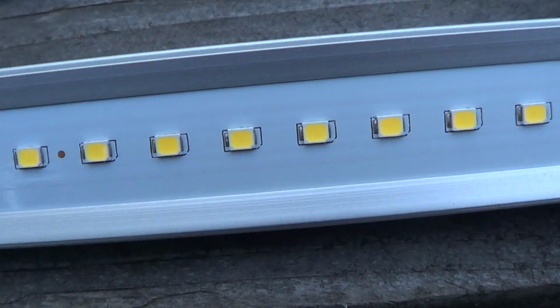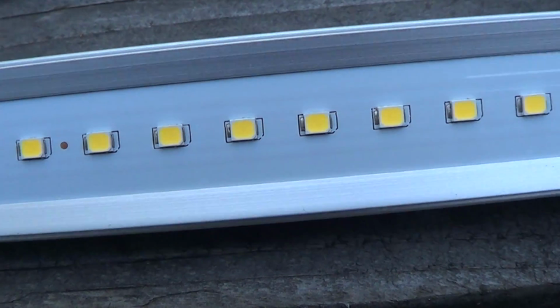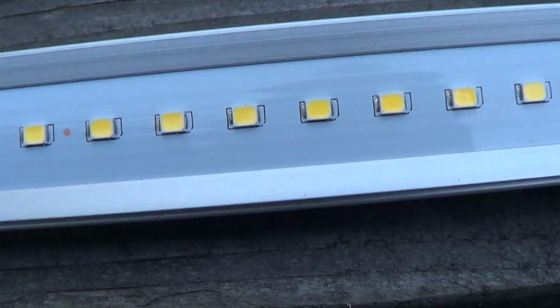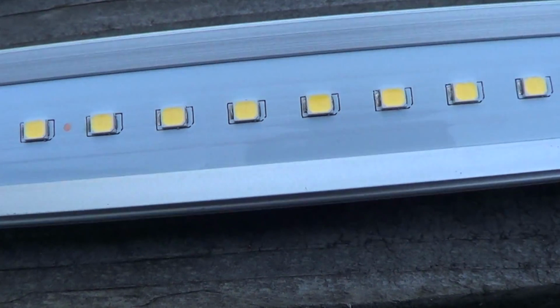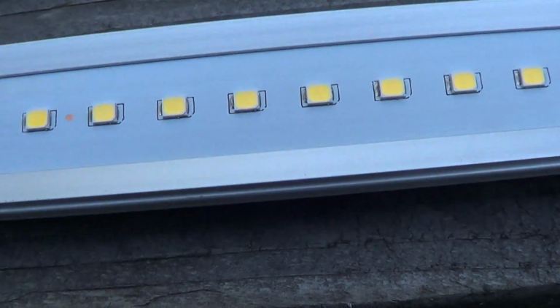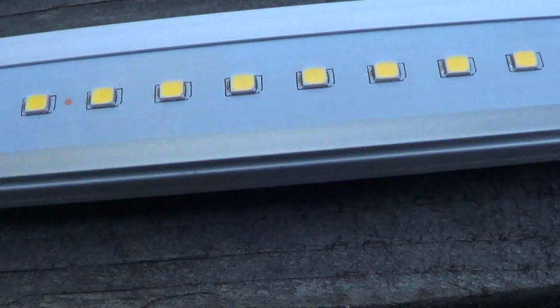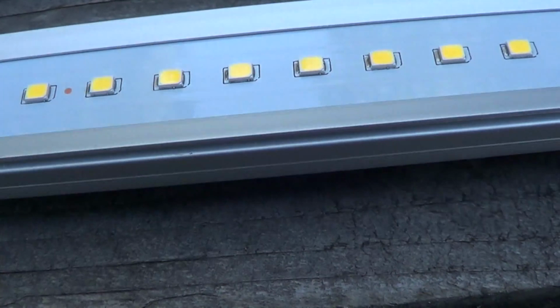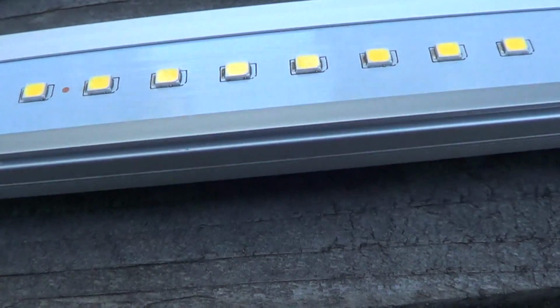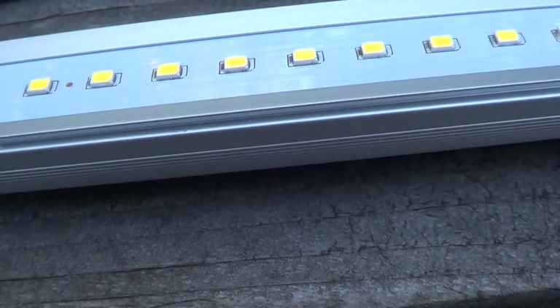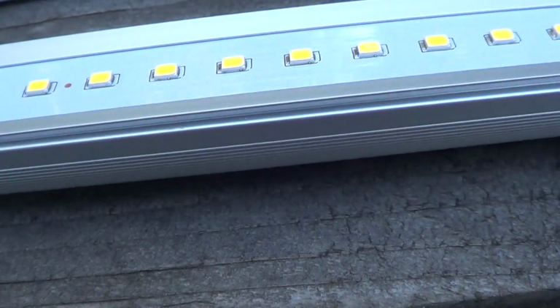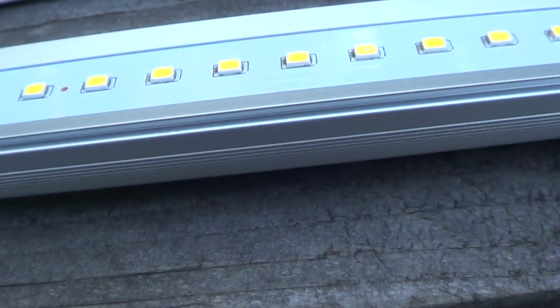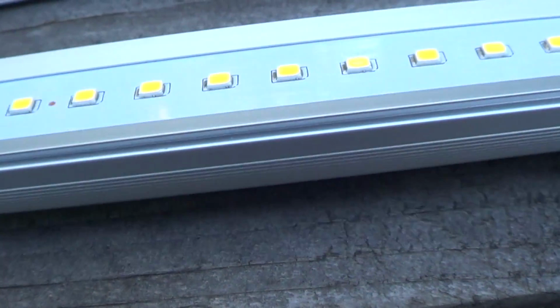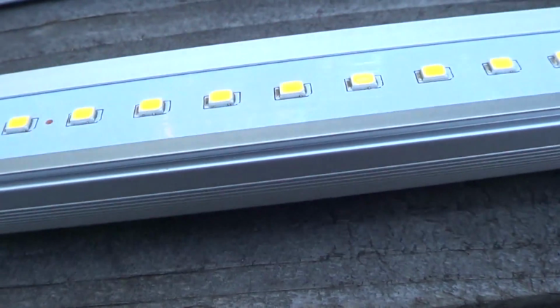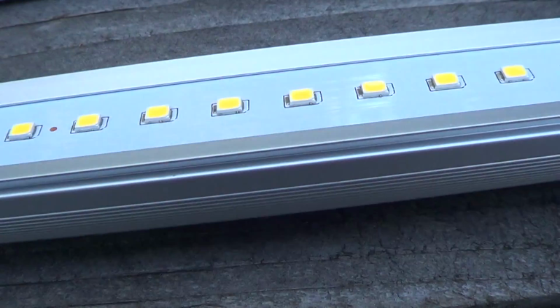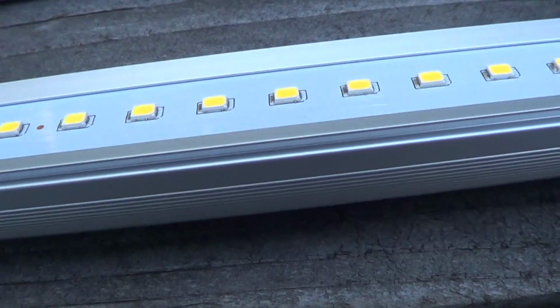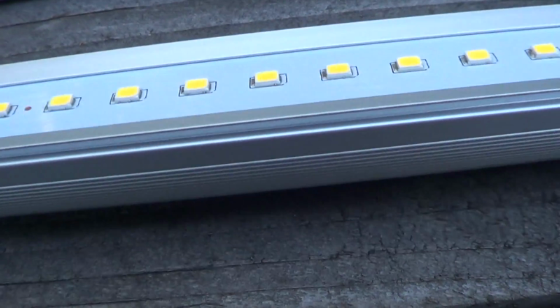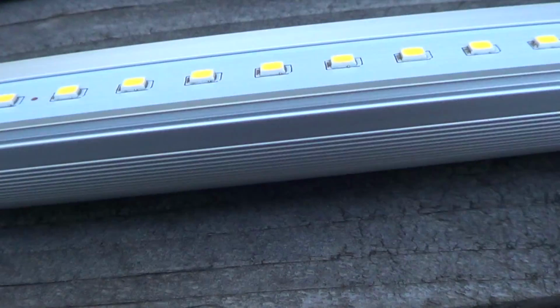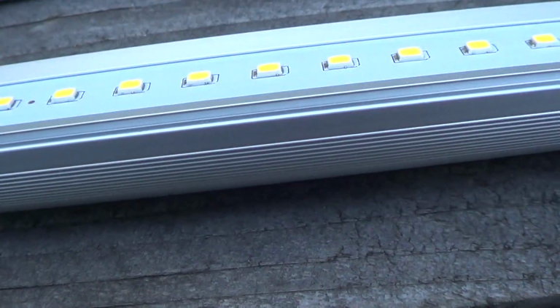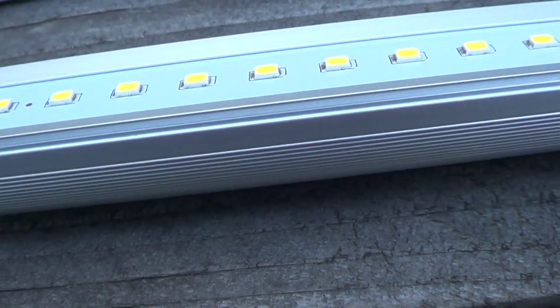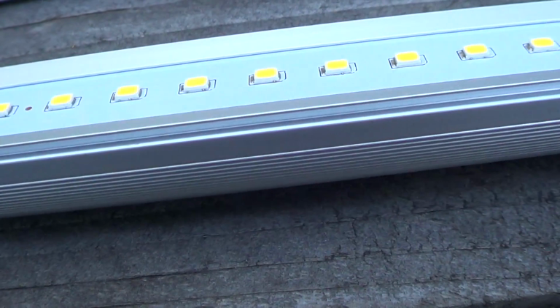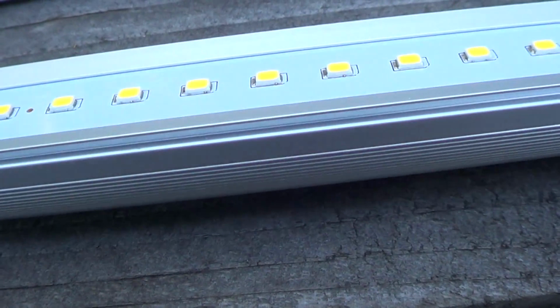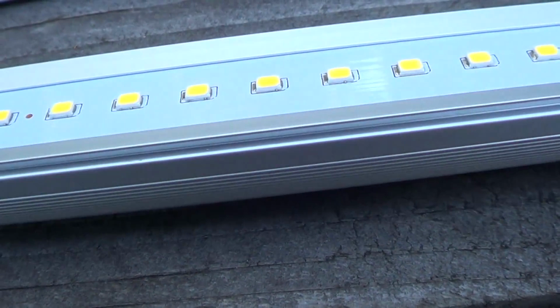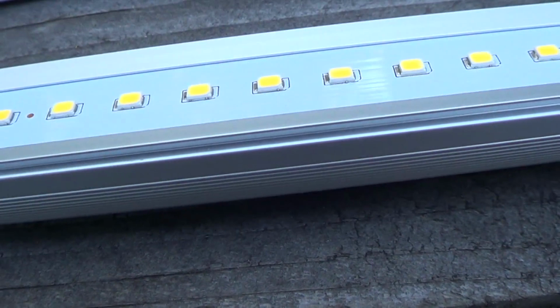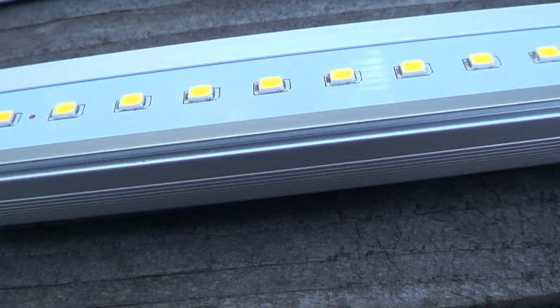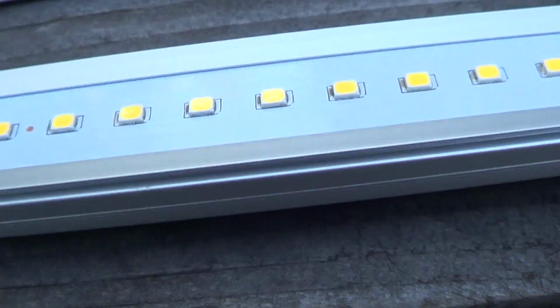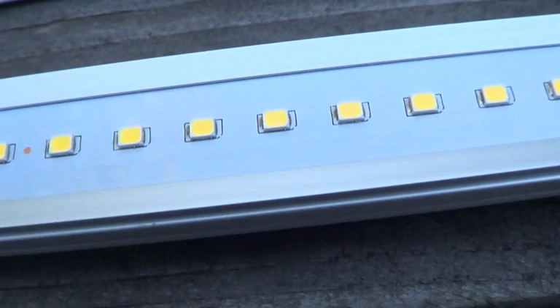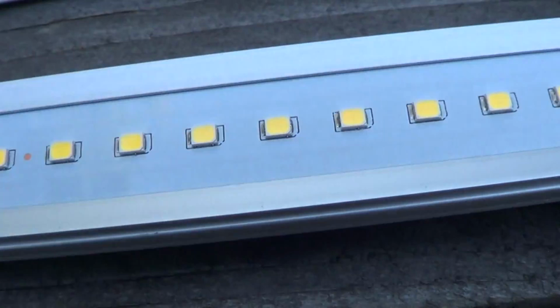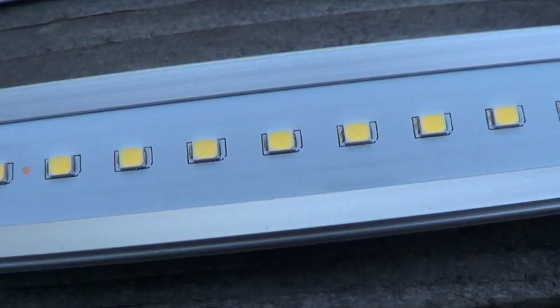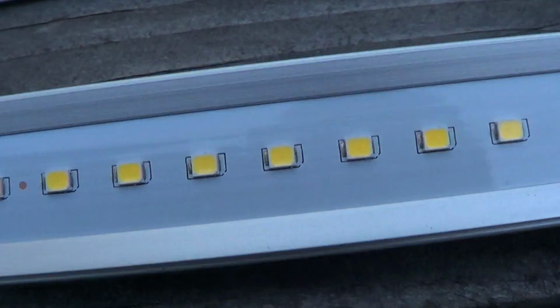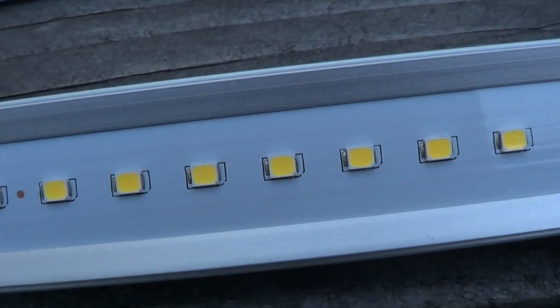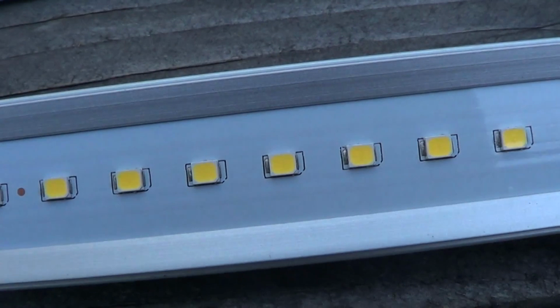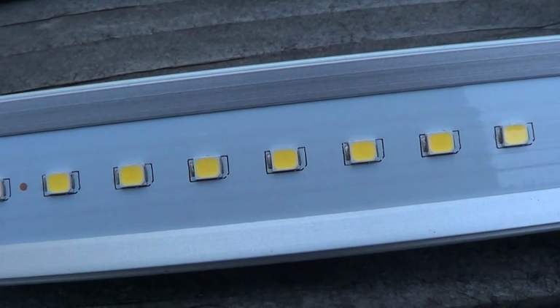Anyway, that's a quick look at these LEDs, and I'm actually pleasantly surprised. I hope you guys enjoyed this little breakdown and explanation — I'll see you guys later.